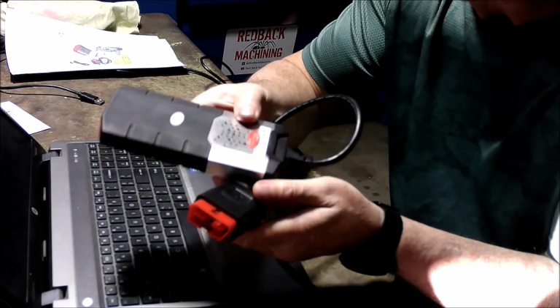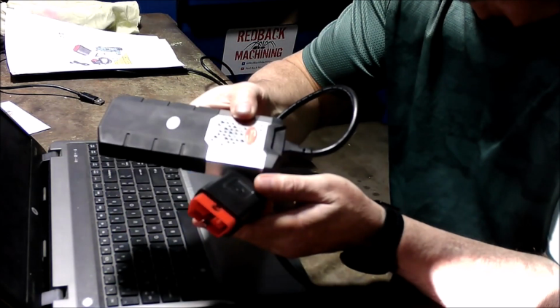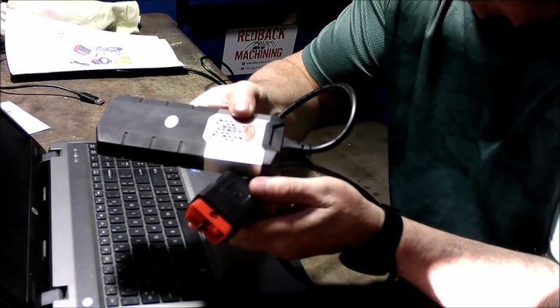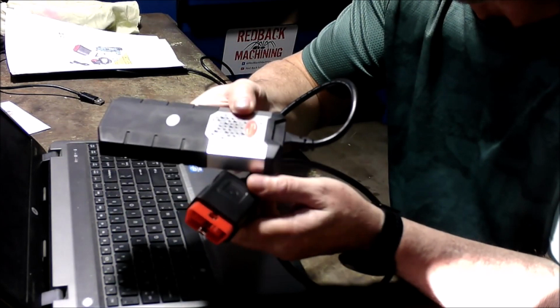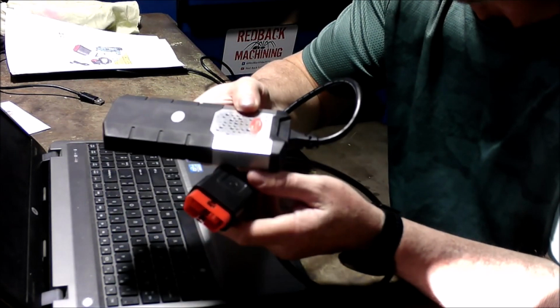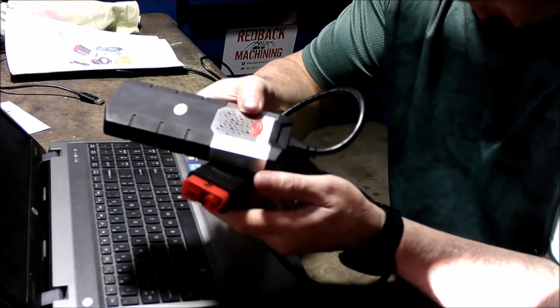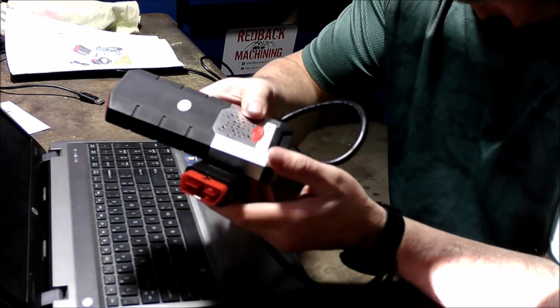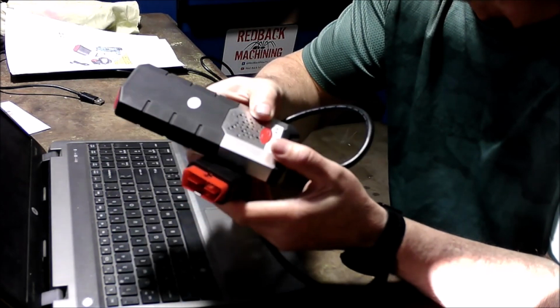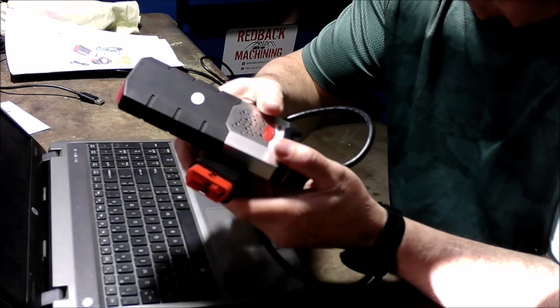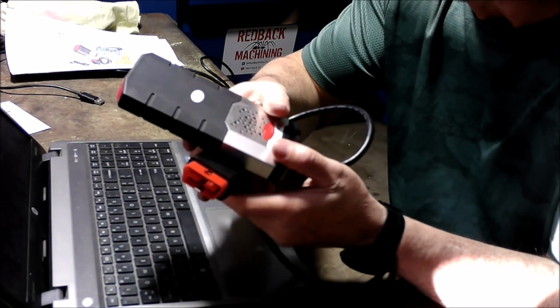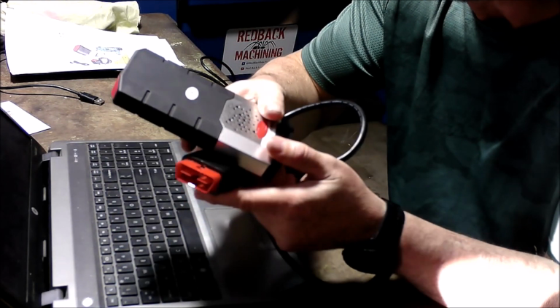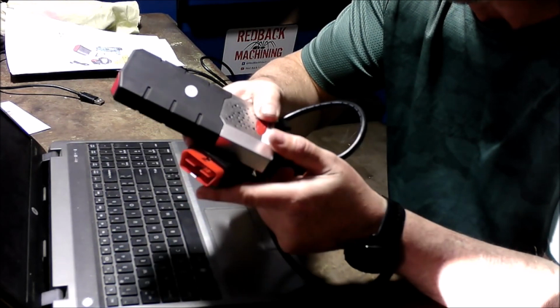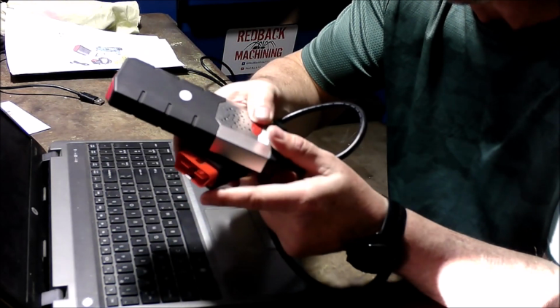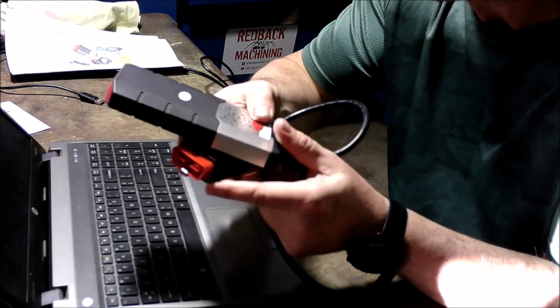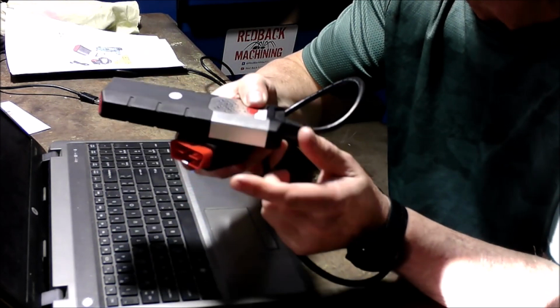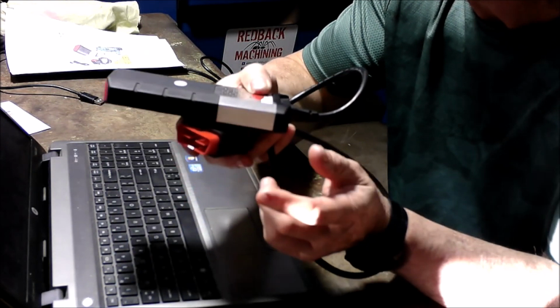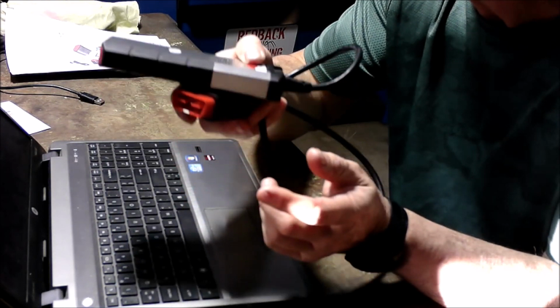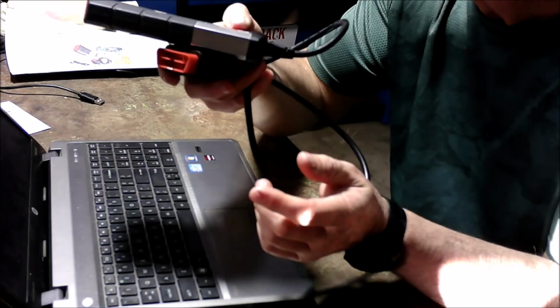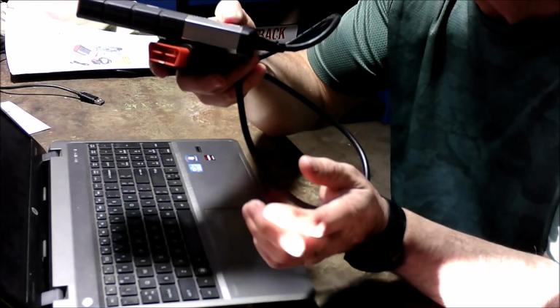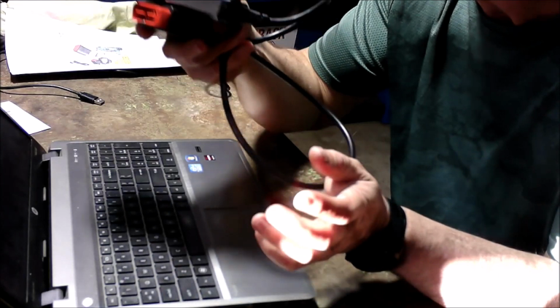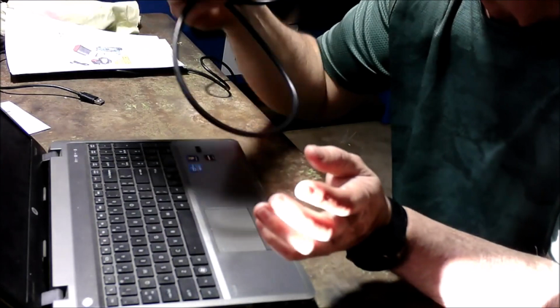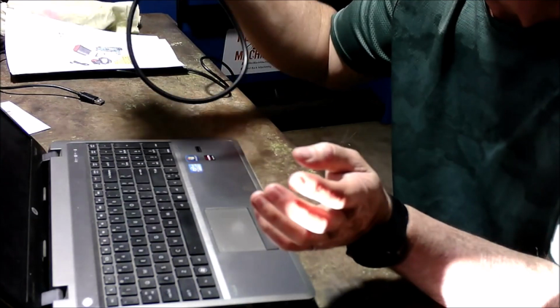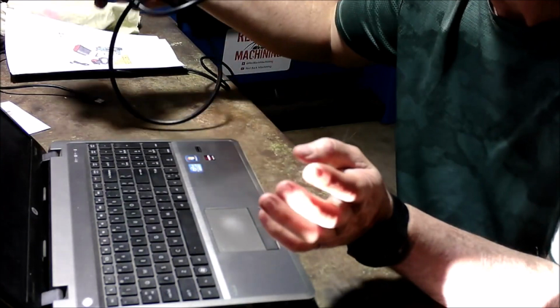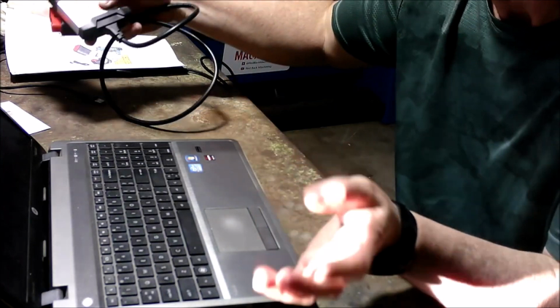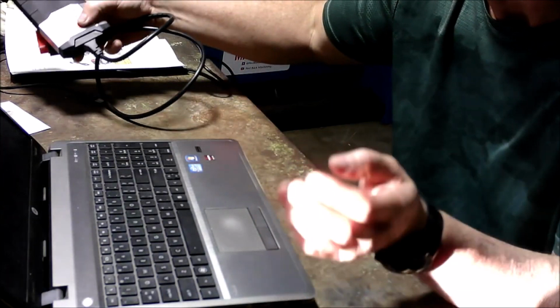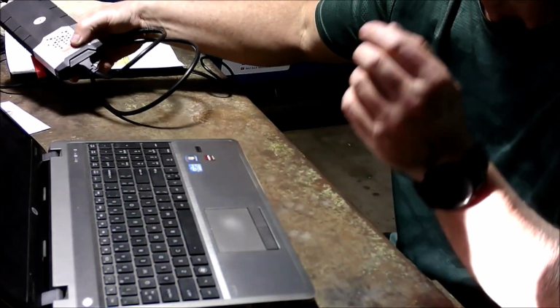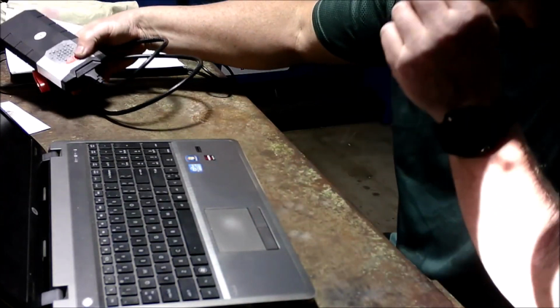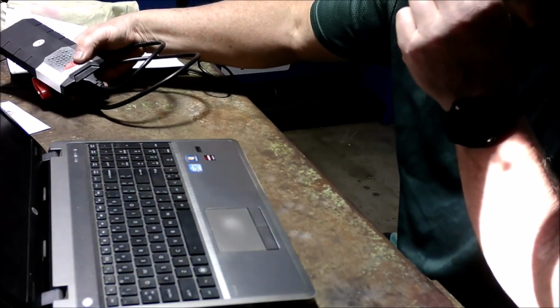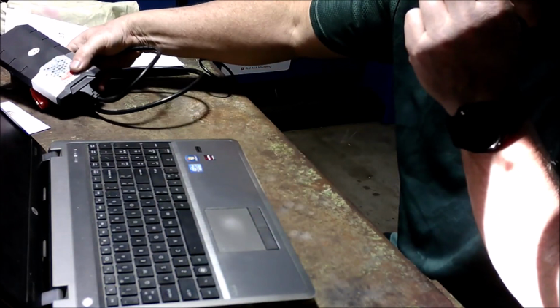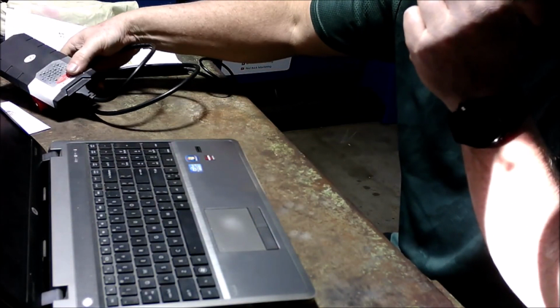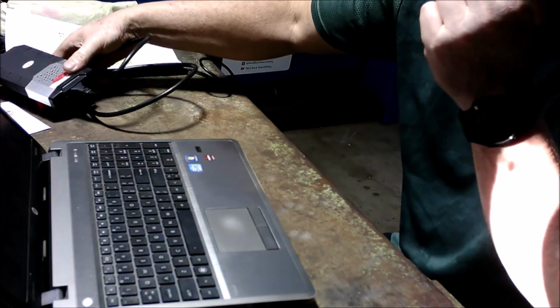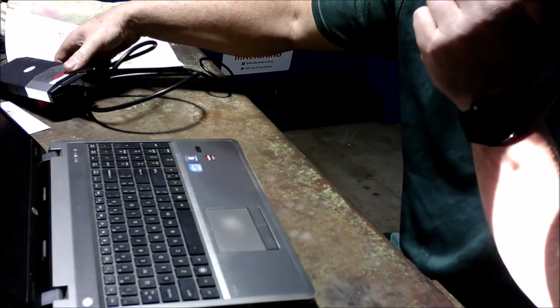I'll take you out to the car to show you a few things. We'll zip out there now and plug it in.